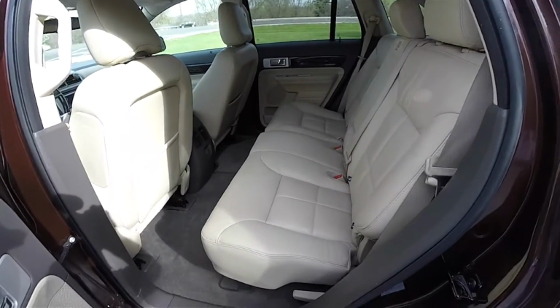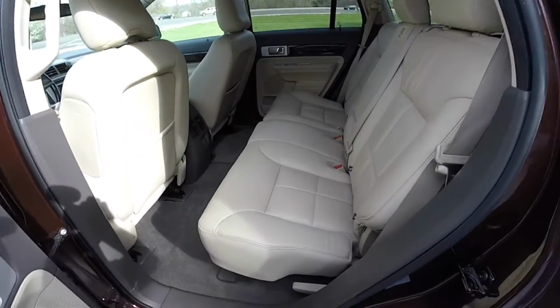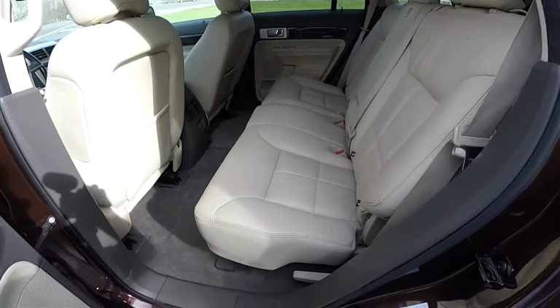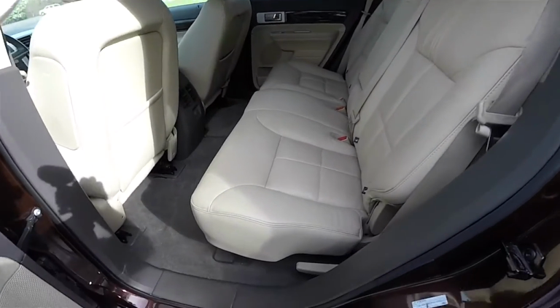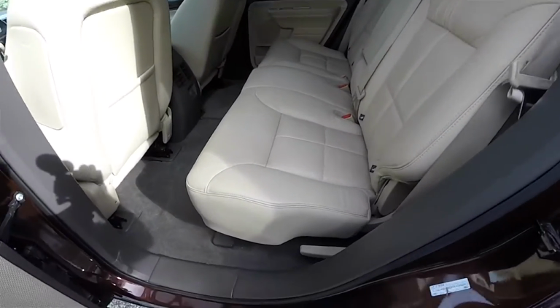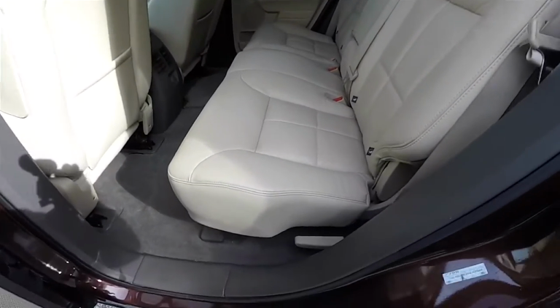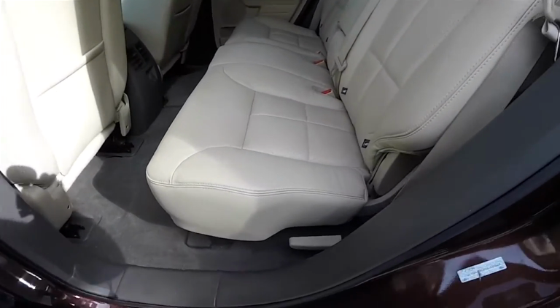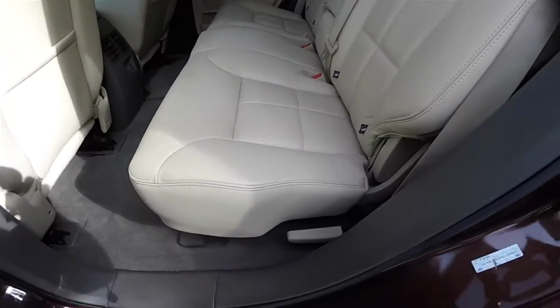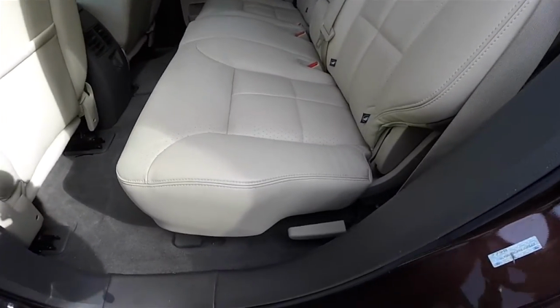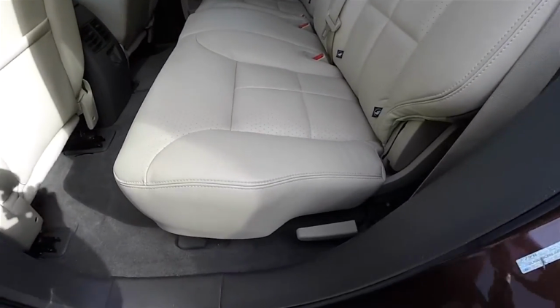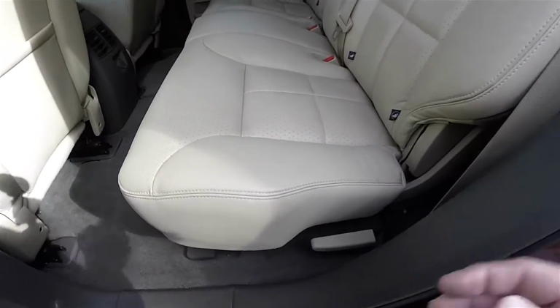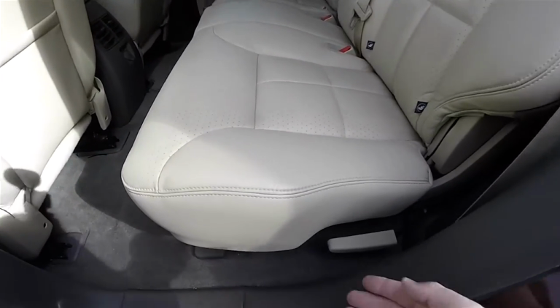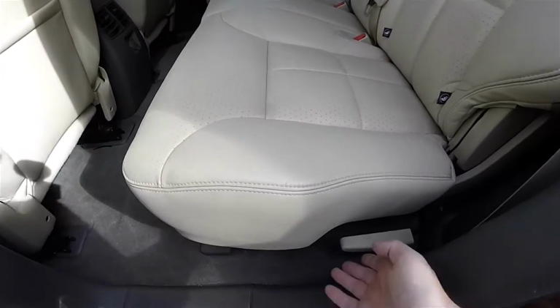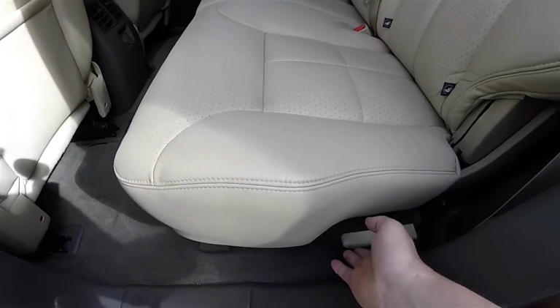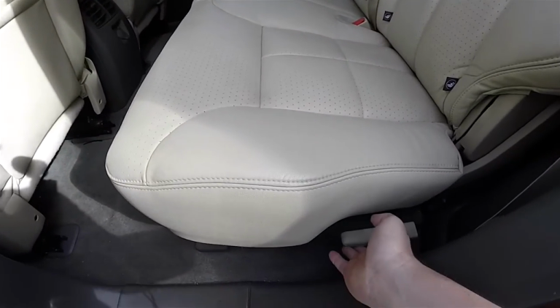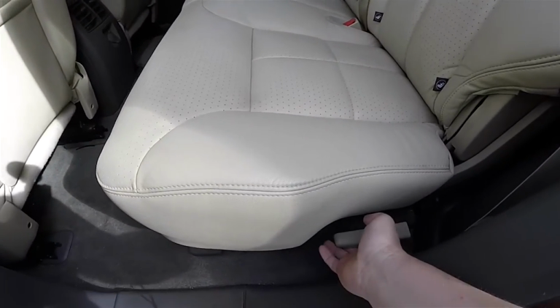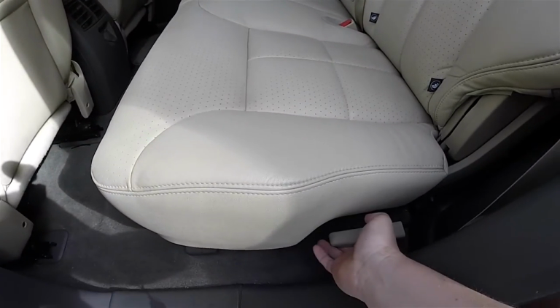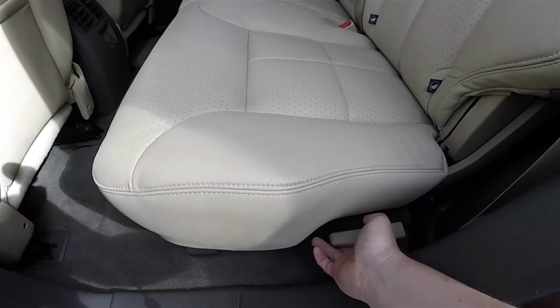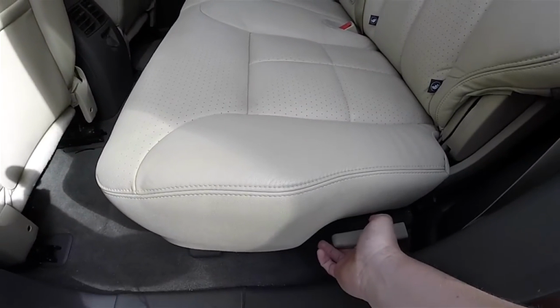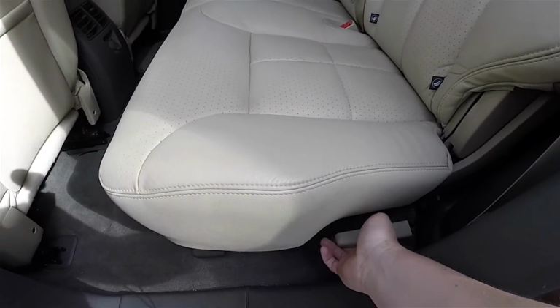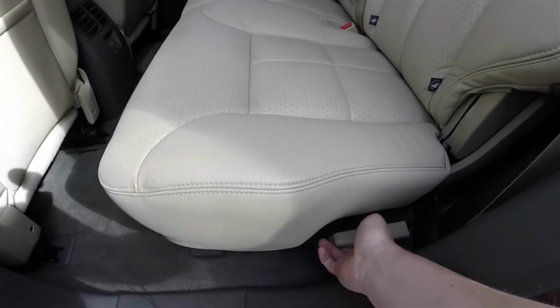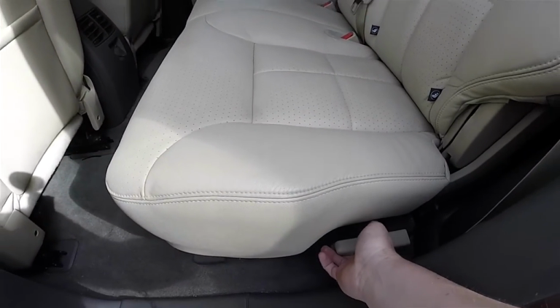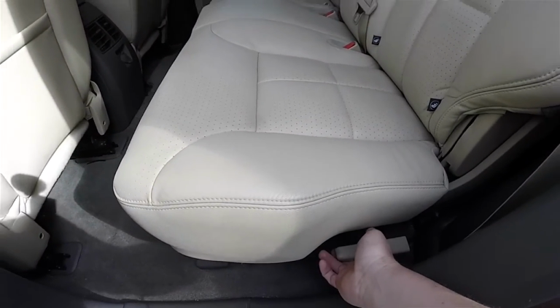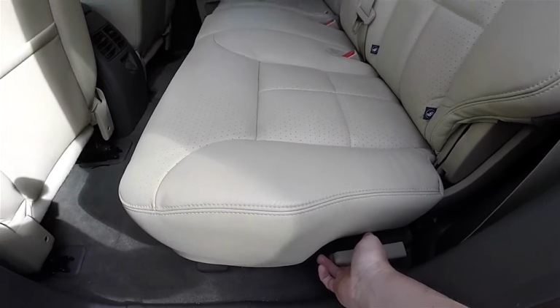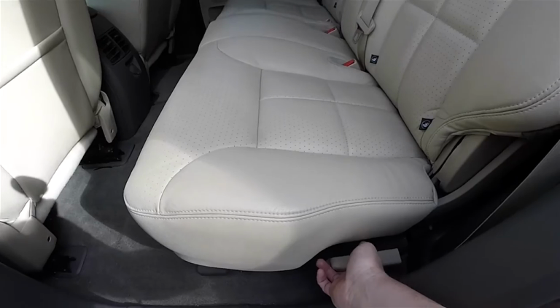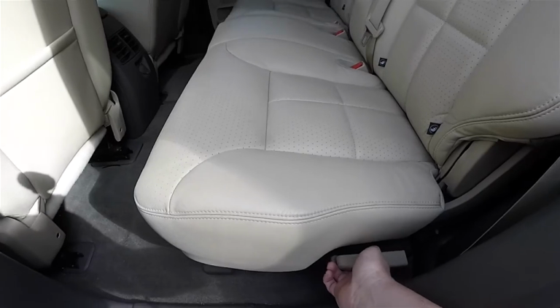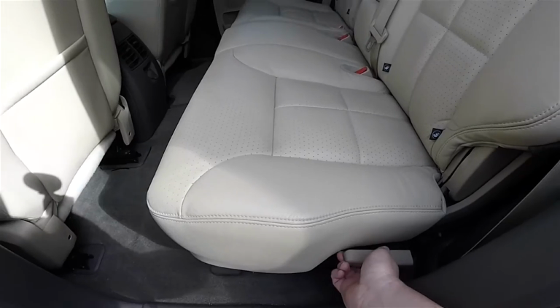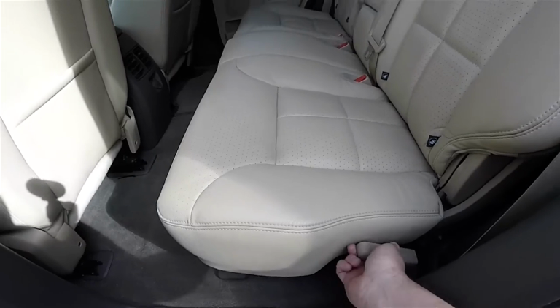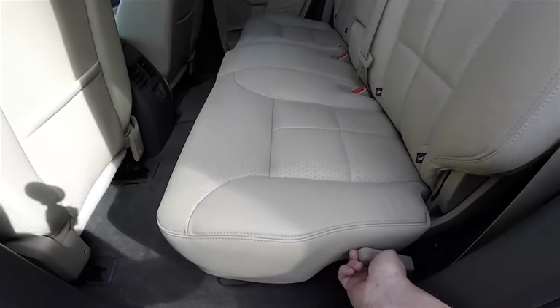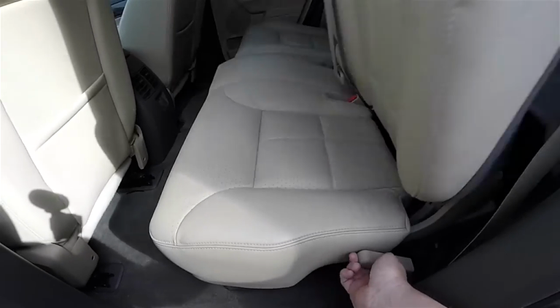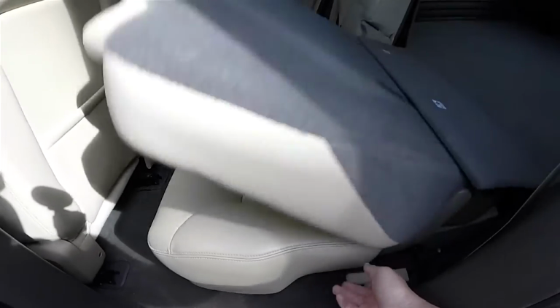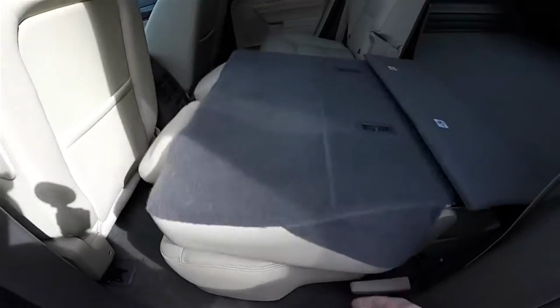To fold the seats is very easy — locate the lever at the base of the seat and pull it upwards.